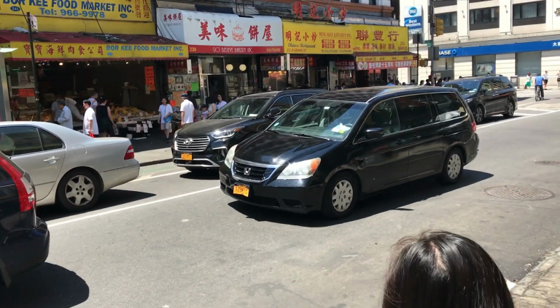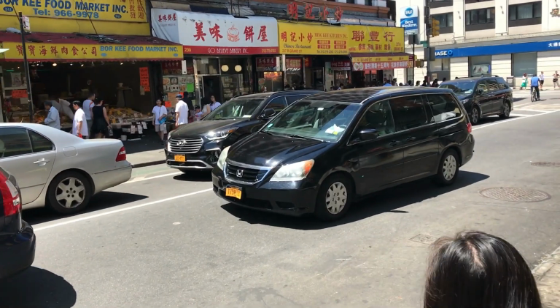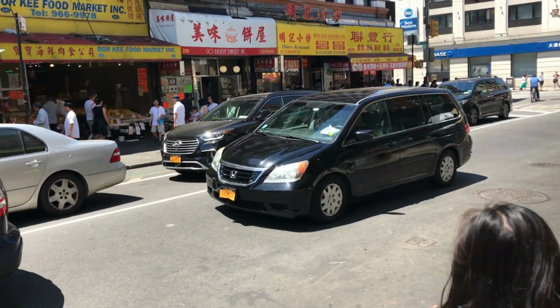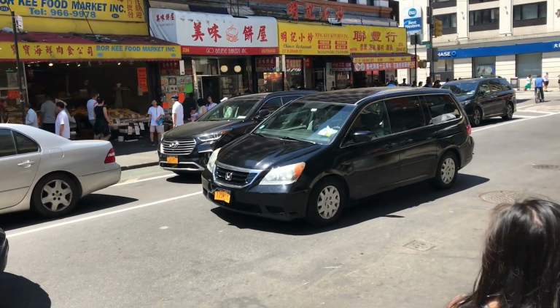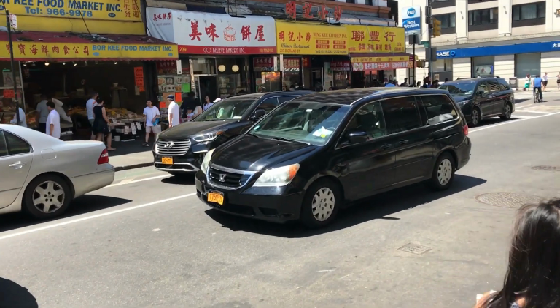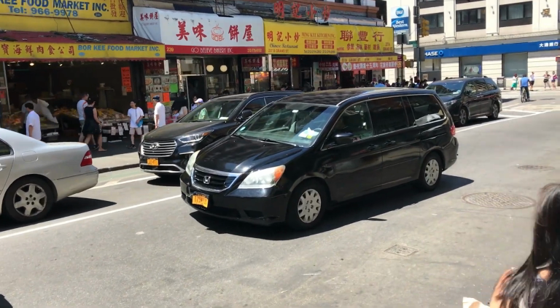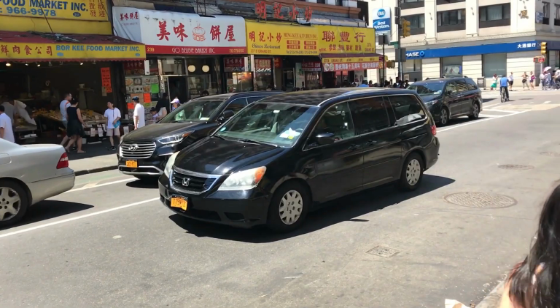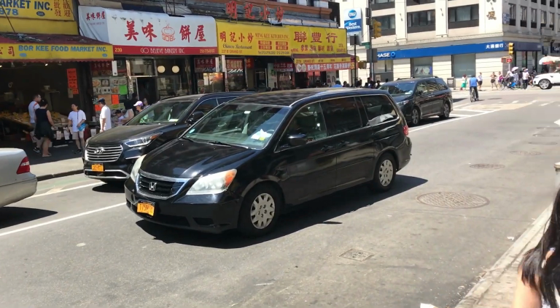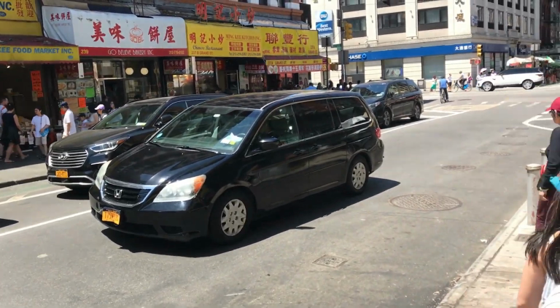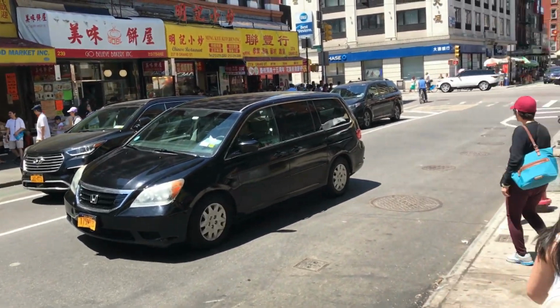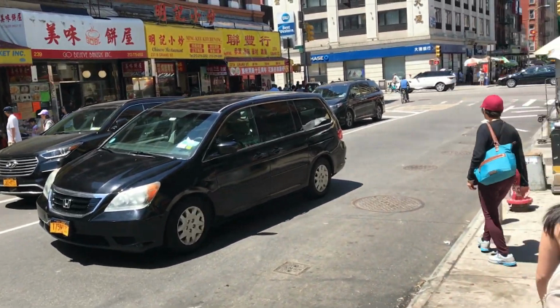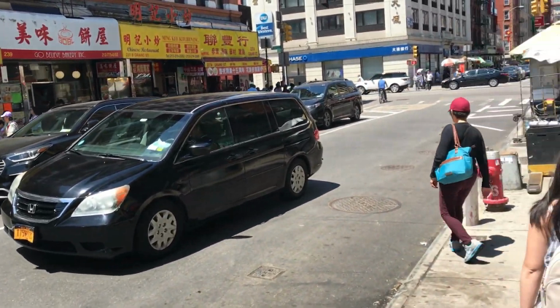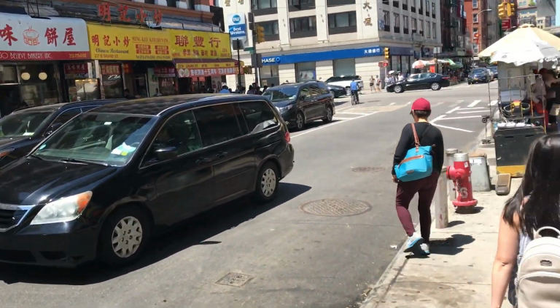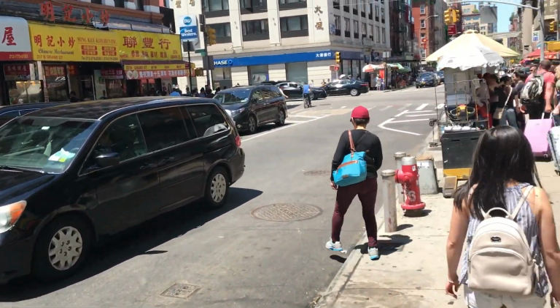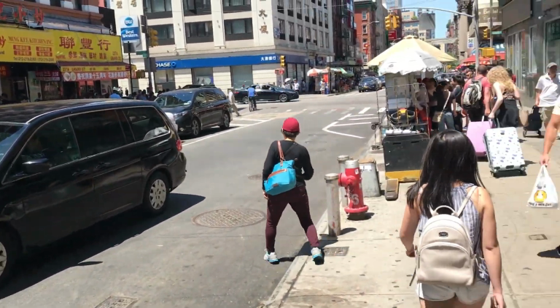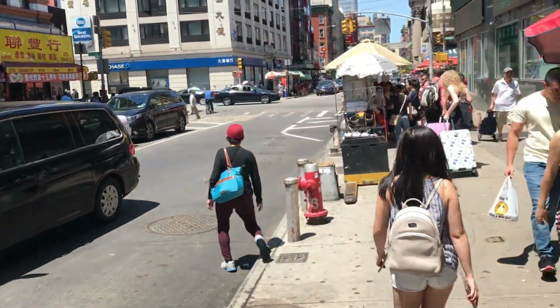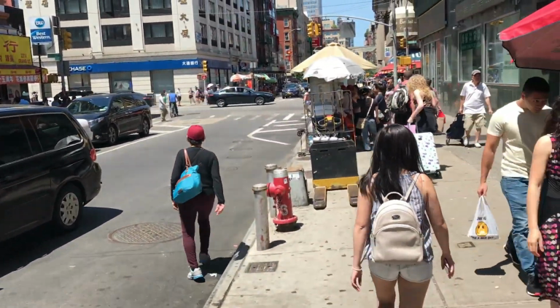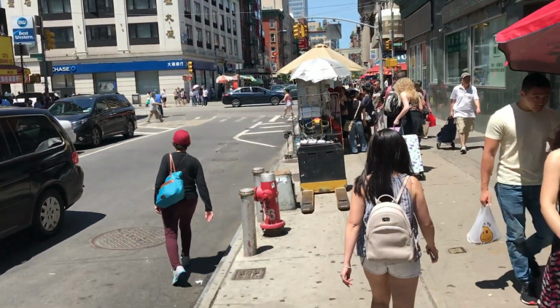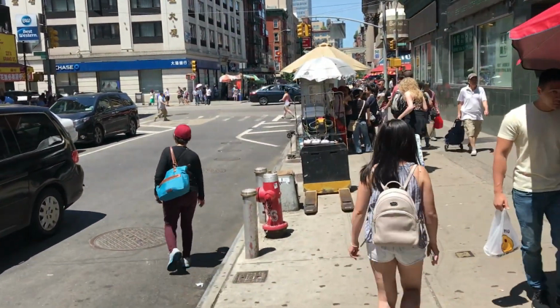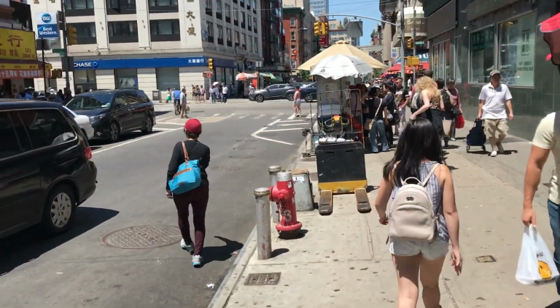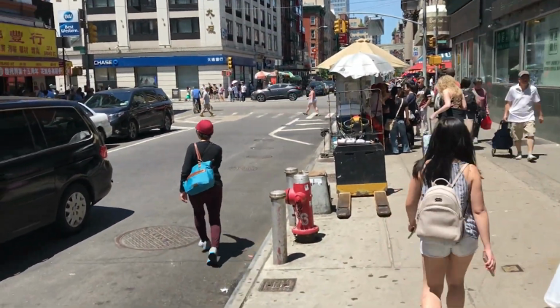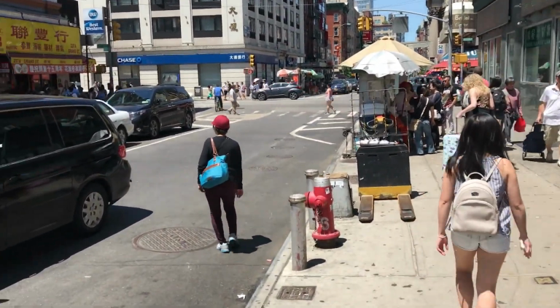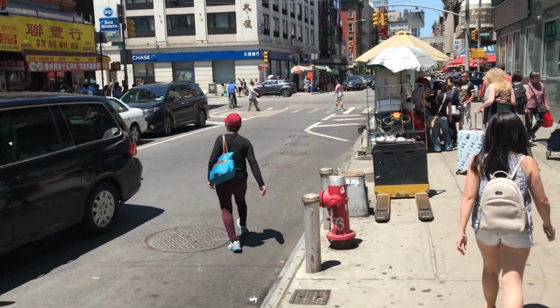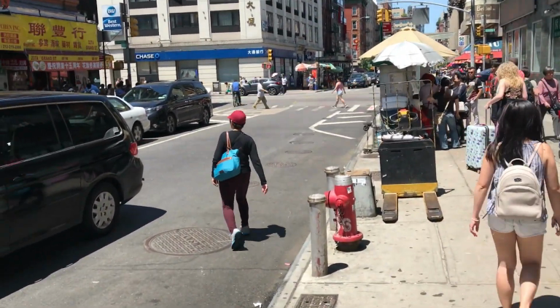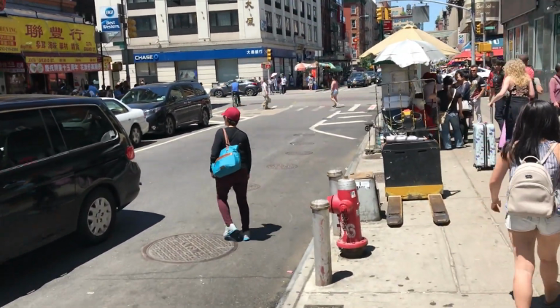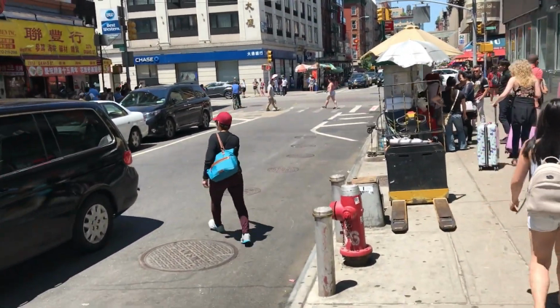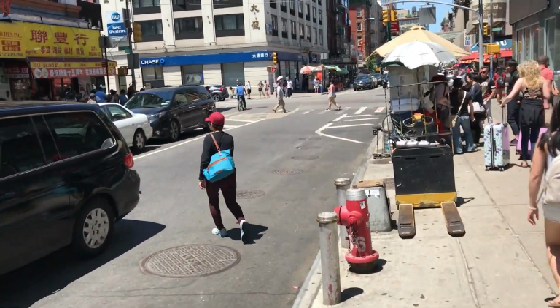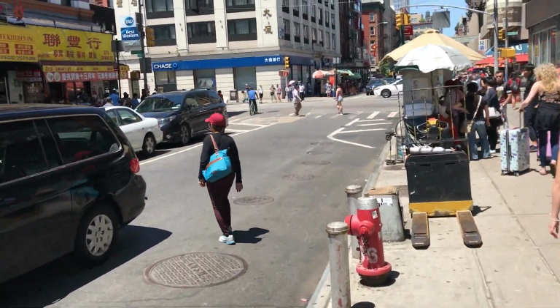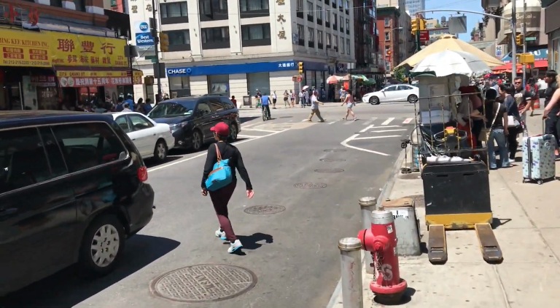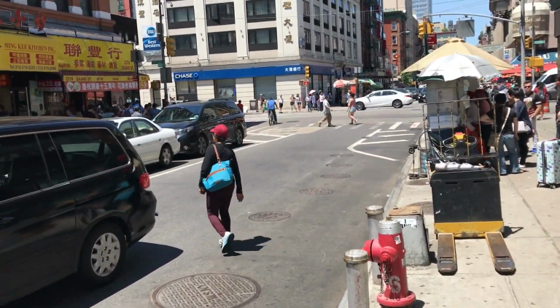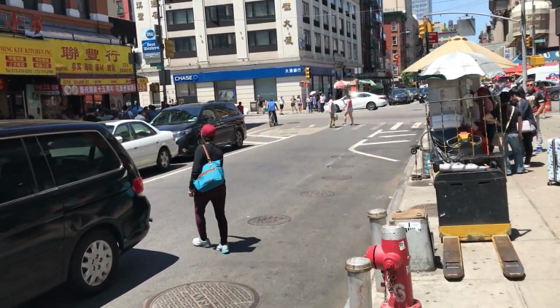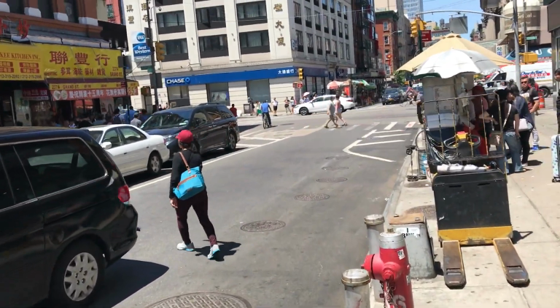Continuing going down Grand Street, center of Chinatown. There are a lot of places to buy souvenirs here too.